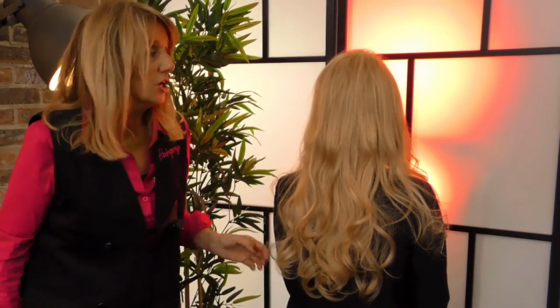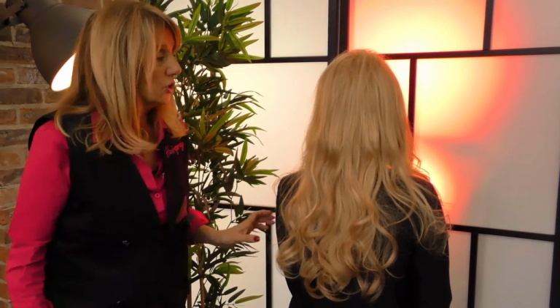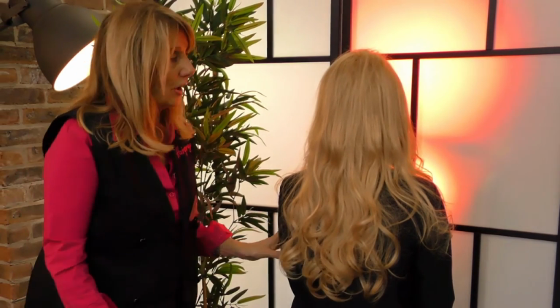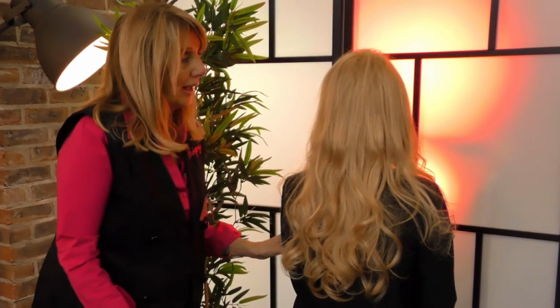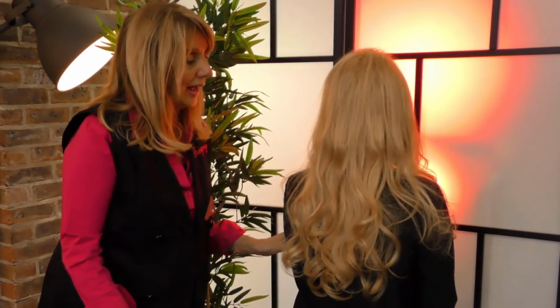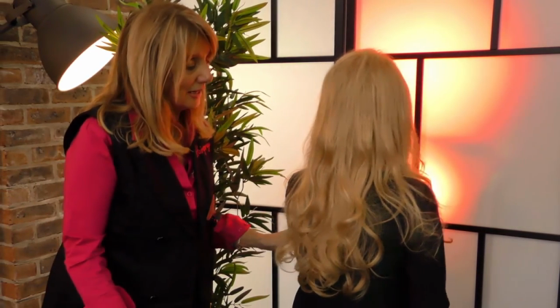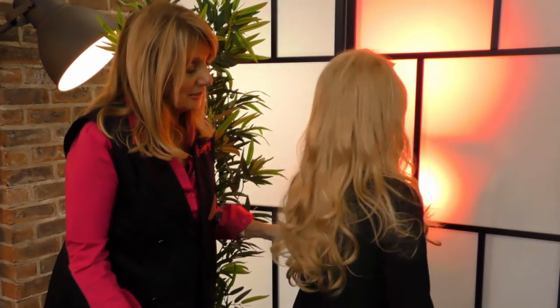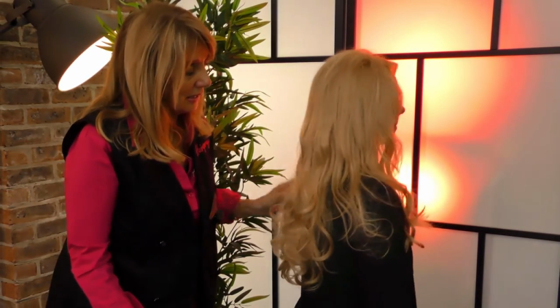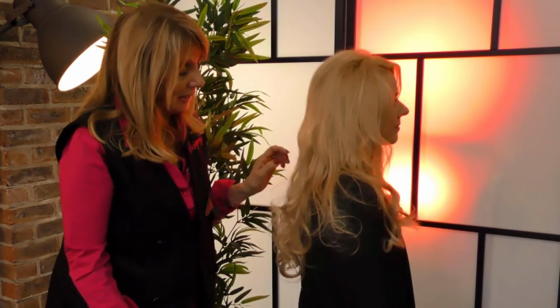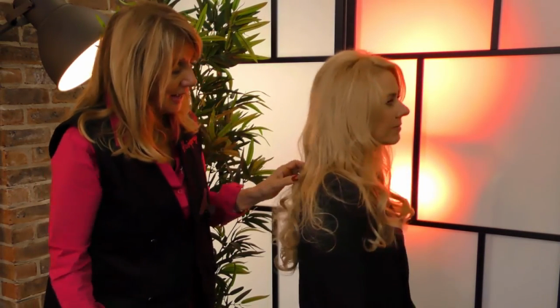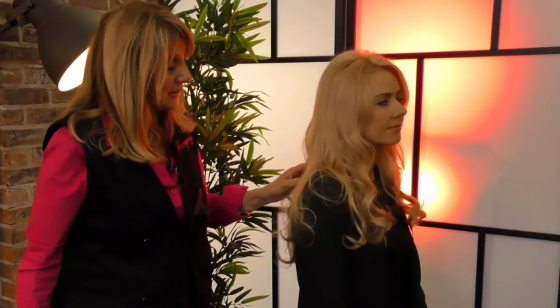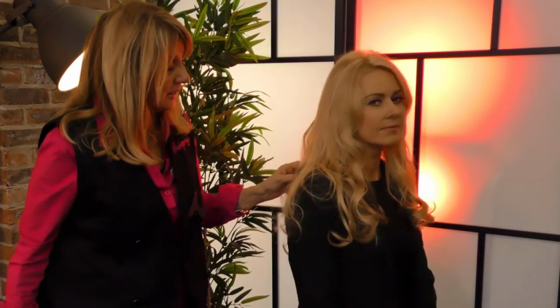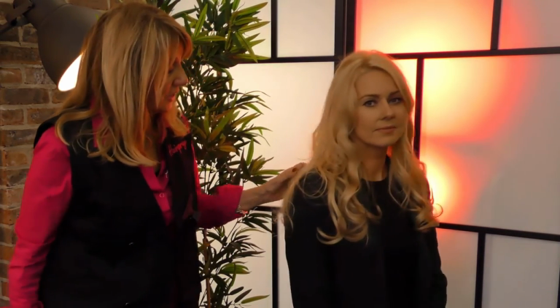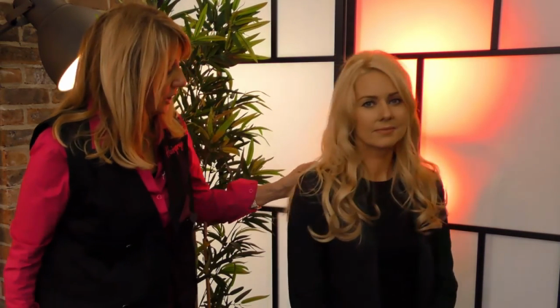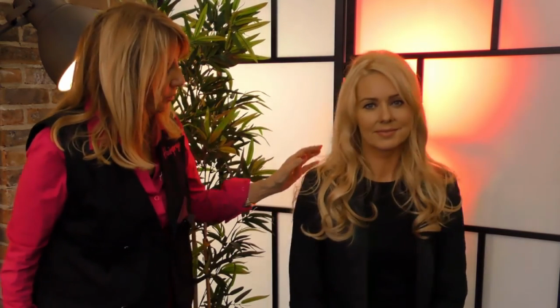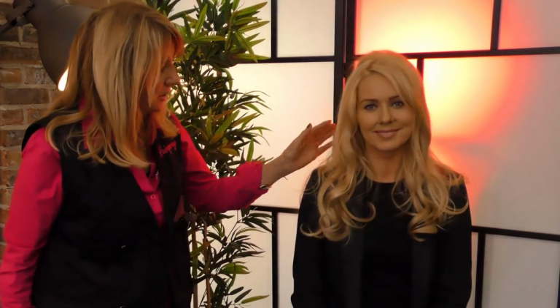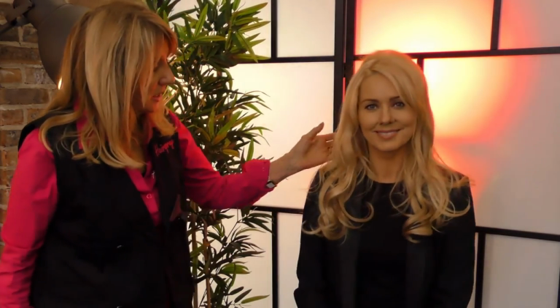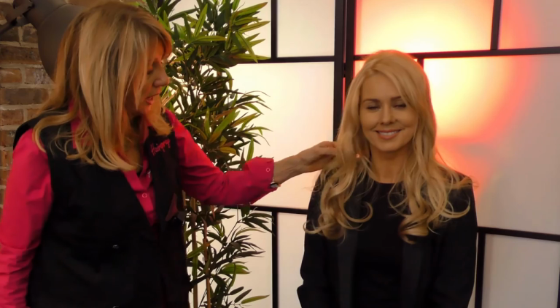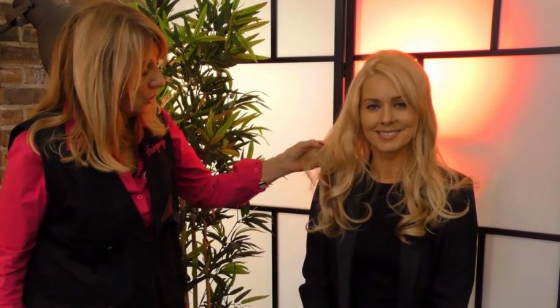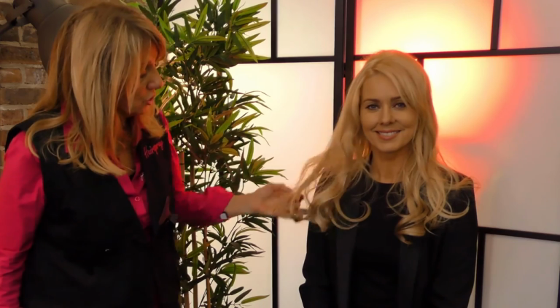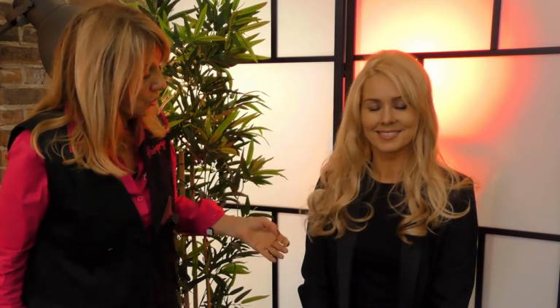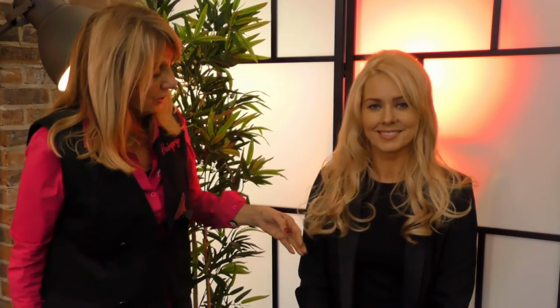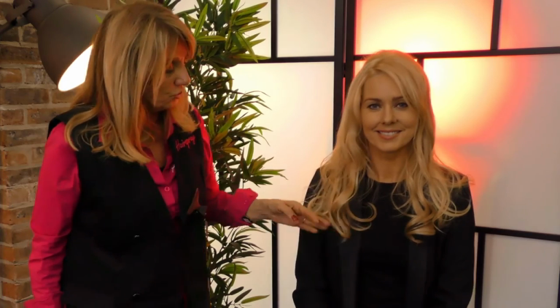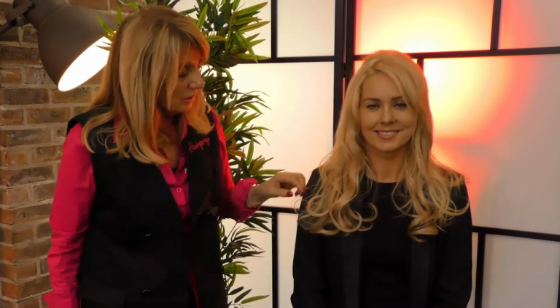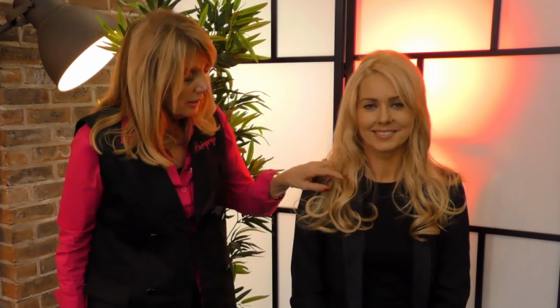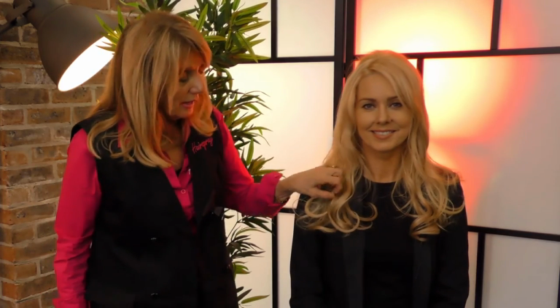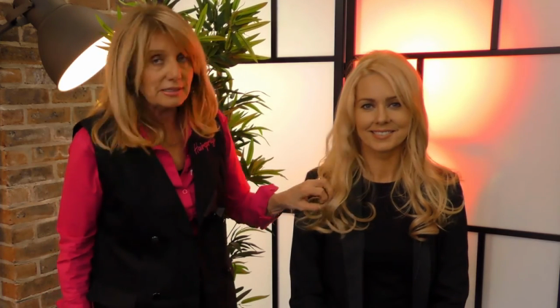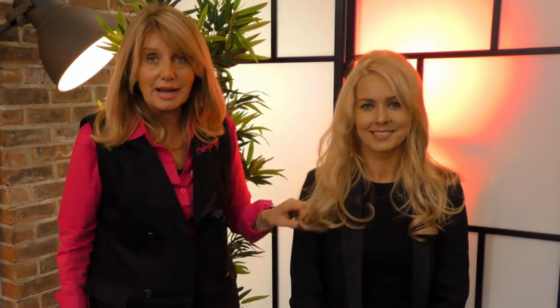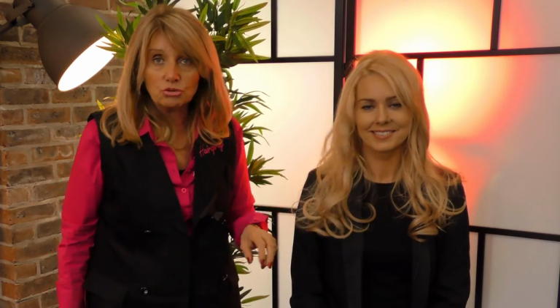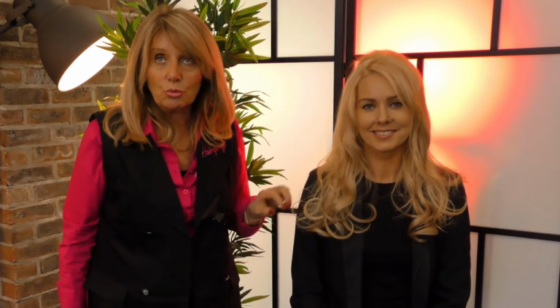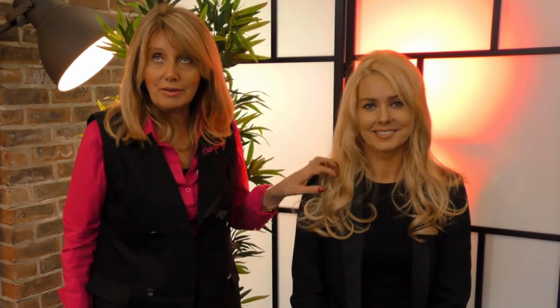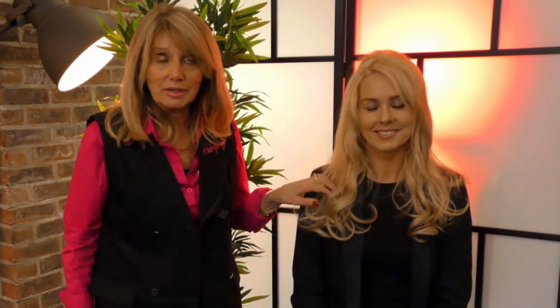As you can see, it's a synthetic hairpiece but it looks so natural — it has a natural wave in it.